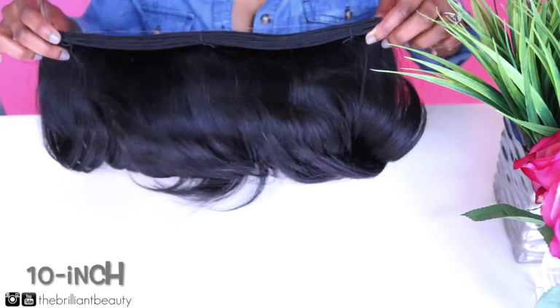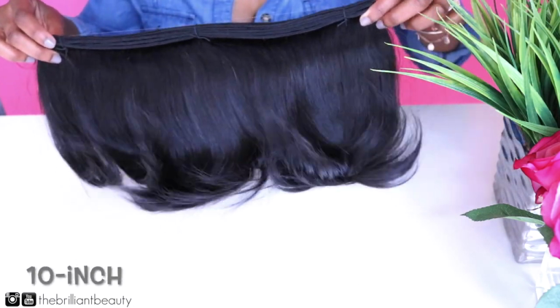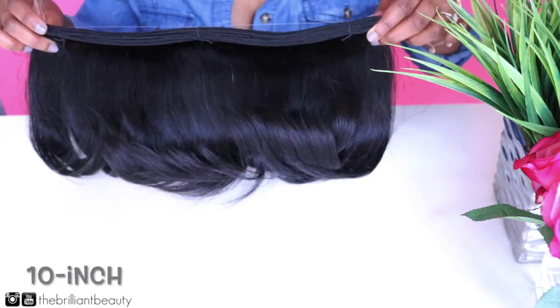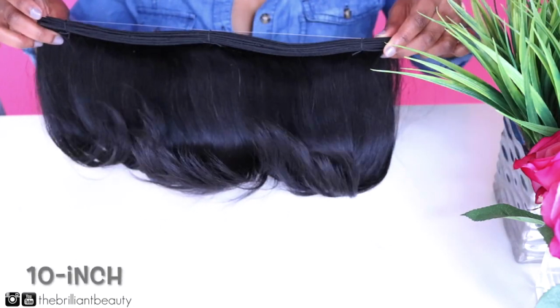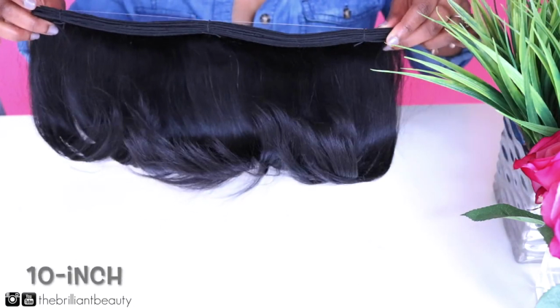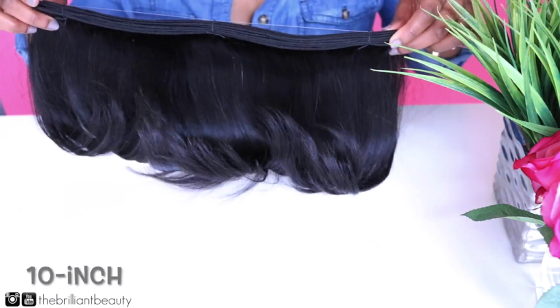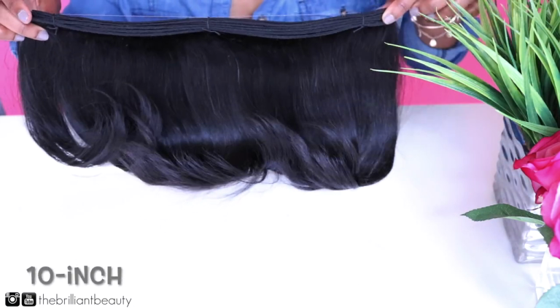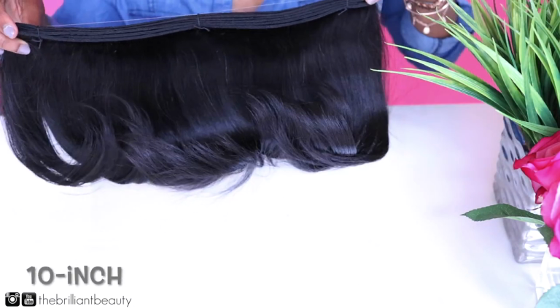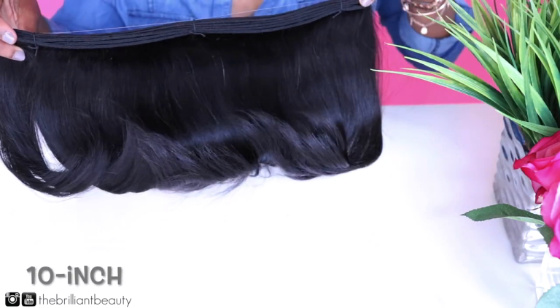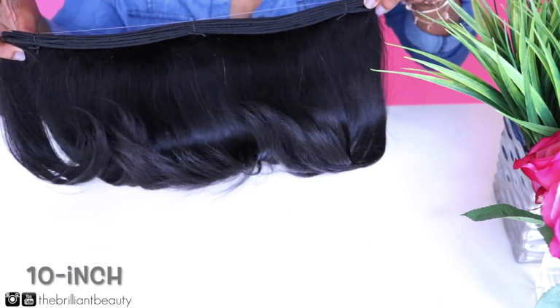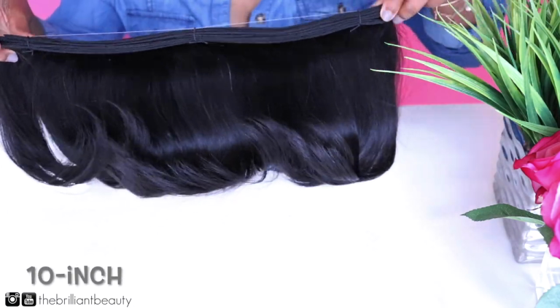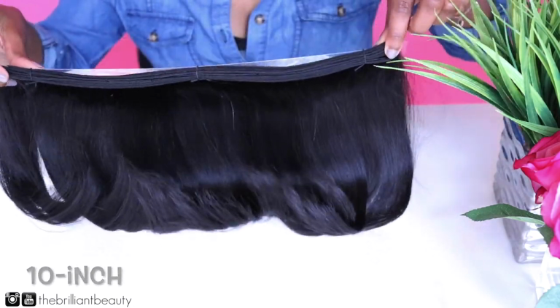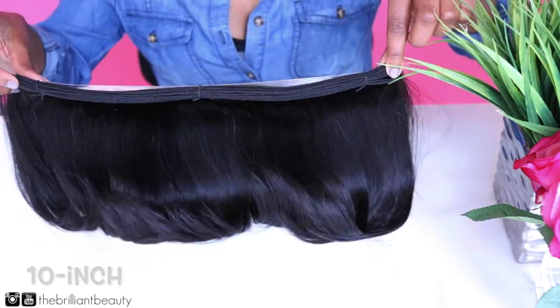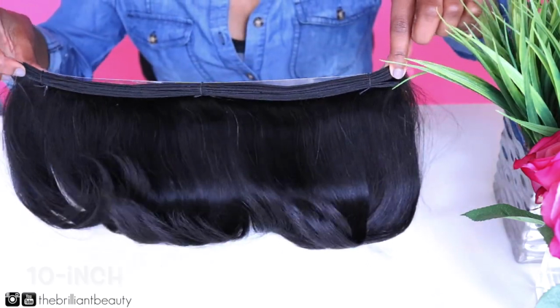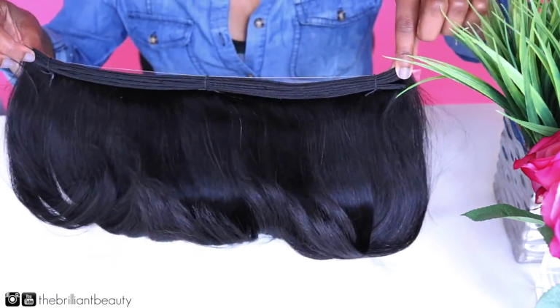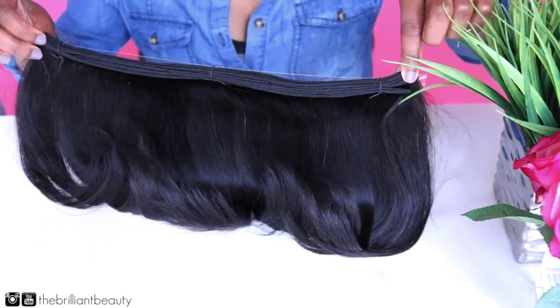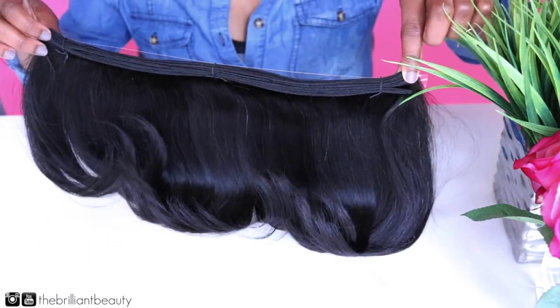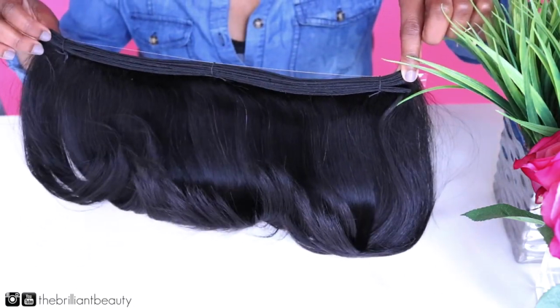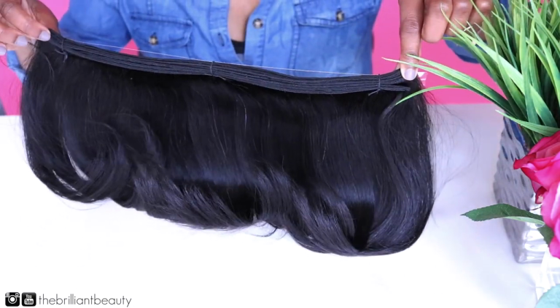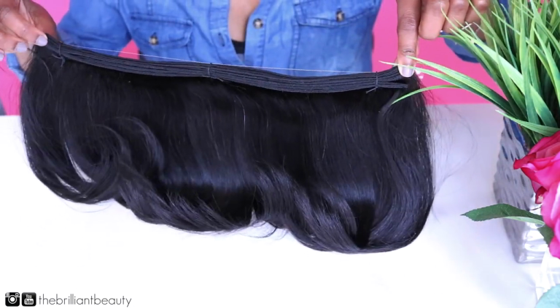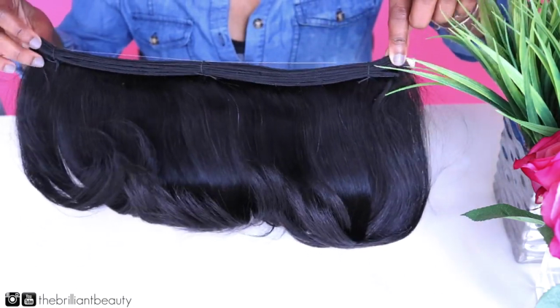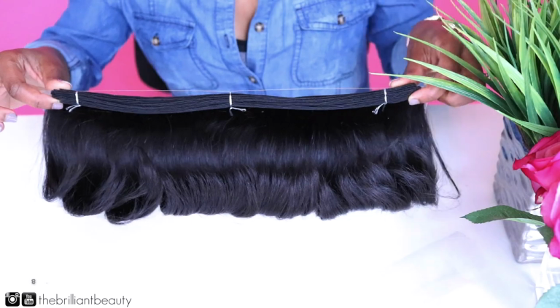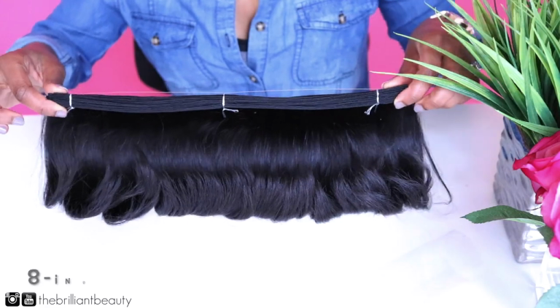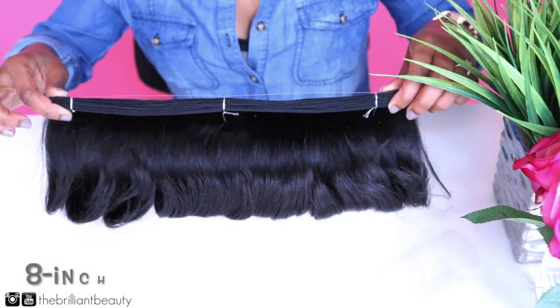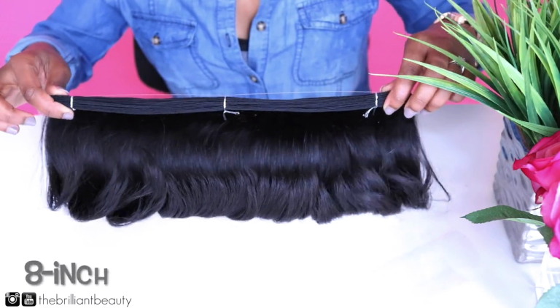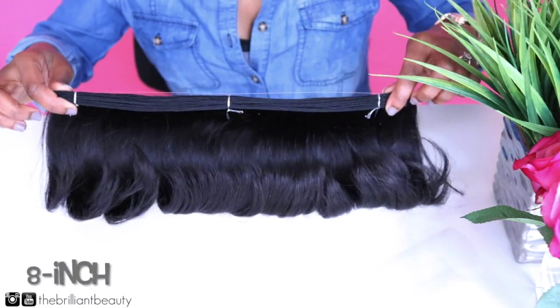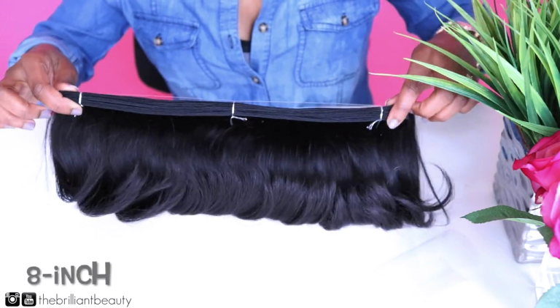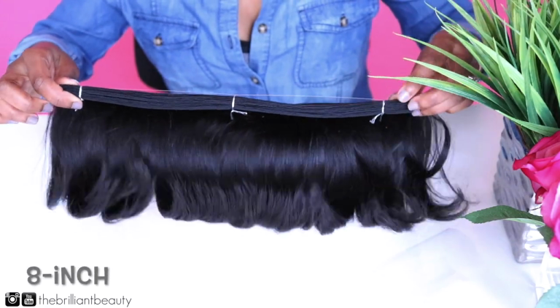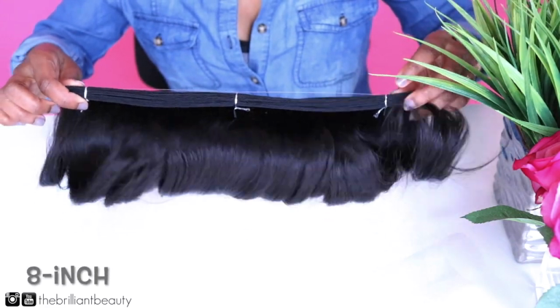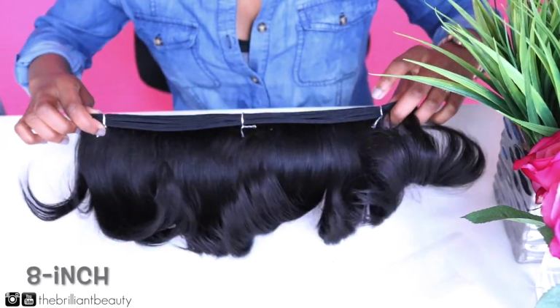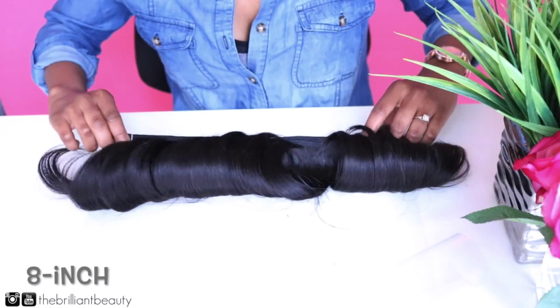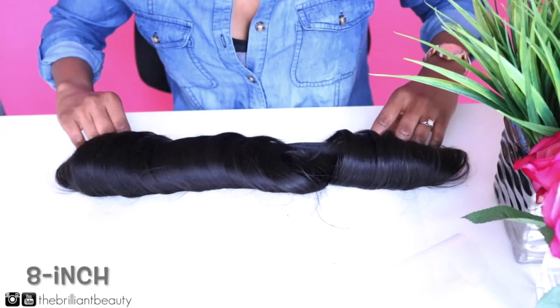I'm going to show you guys how to make a u-part wig with a layered bob, and you do not have to cut the bob.